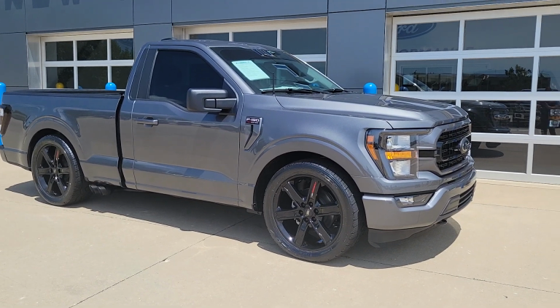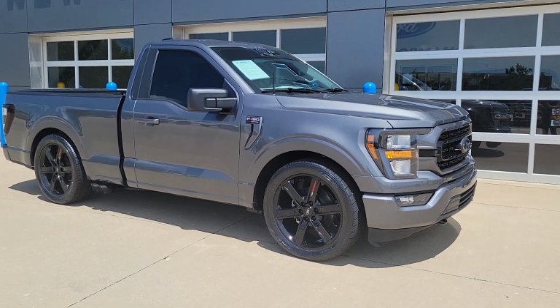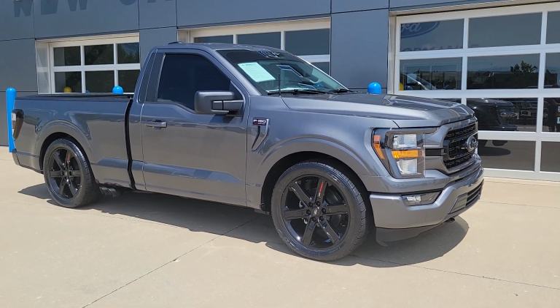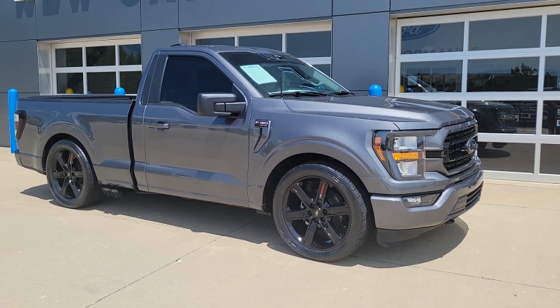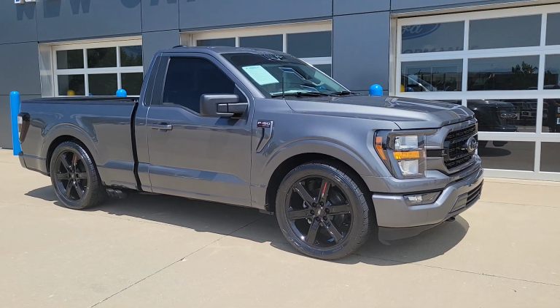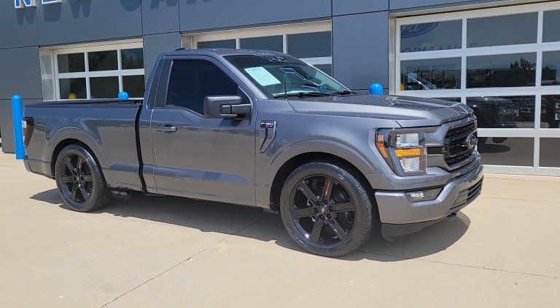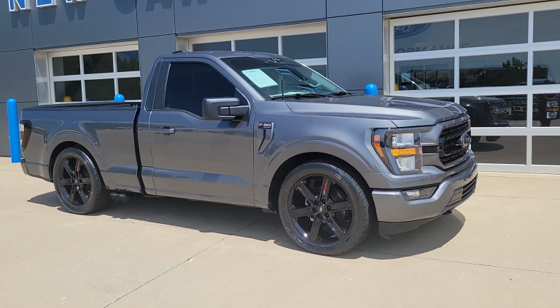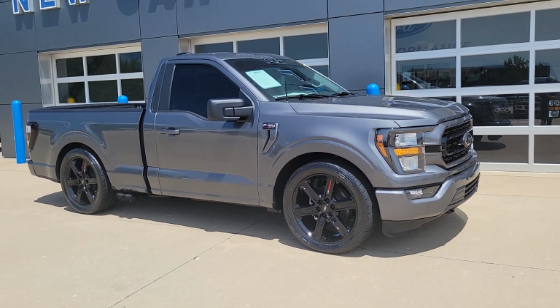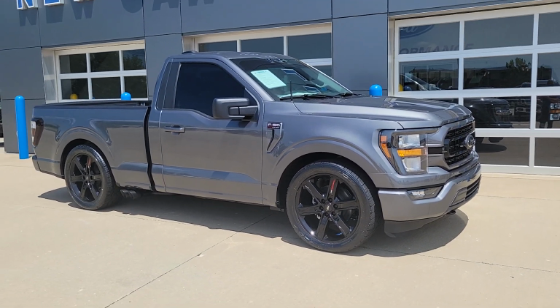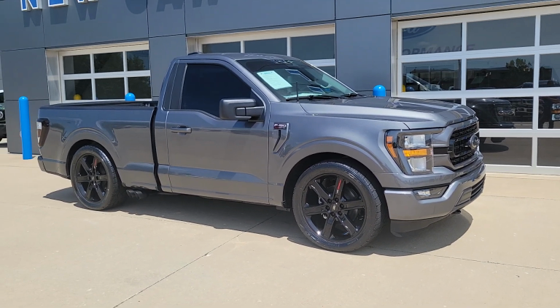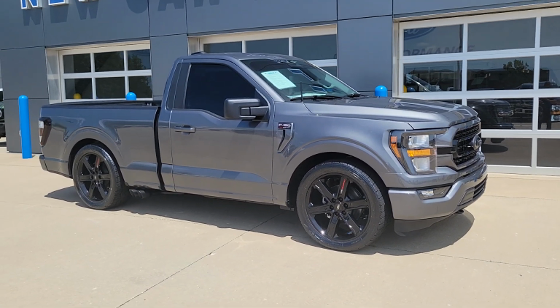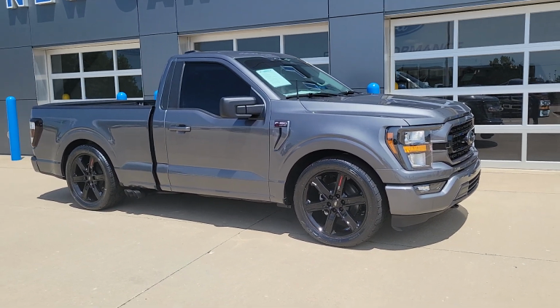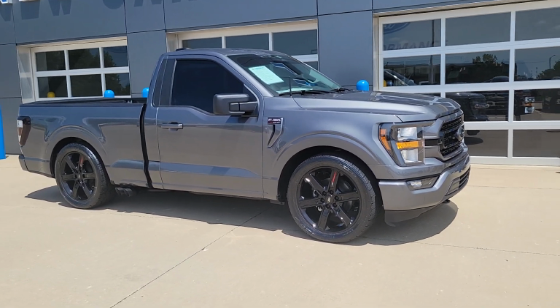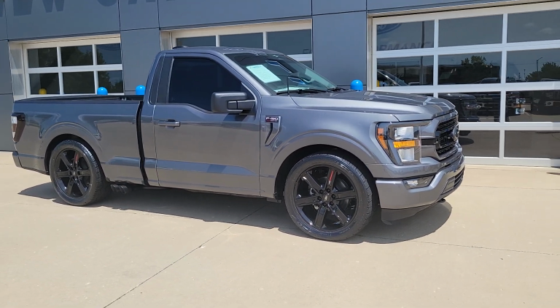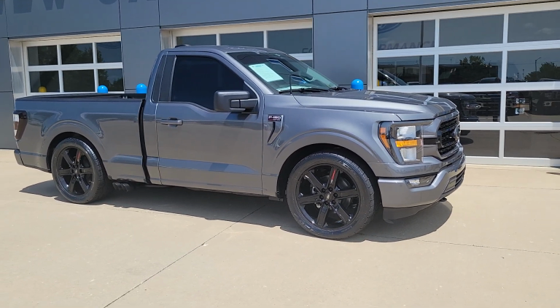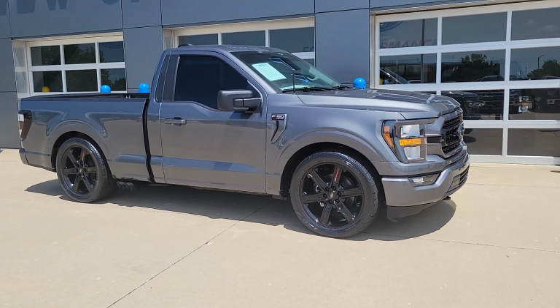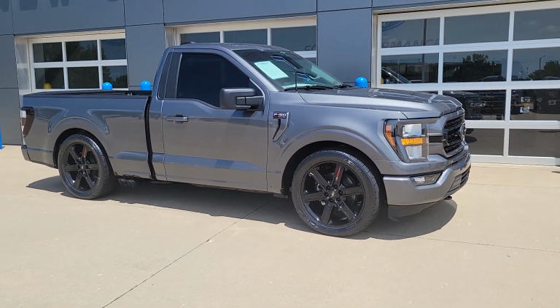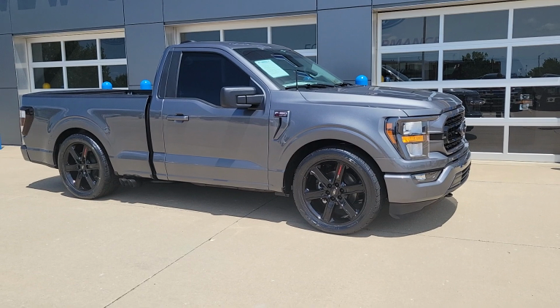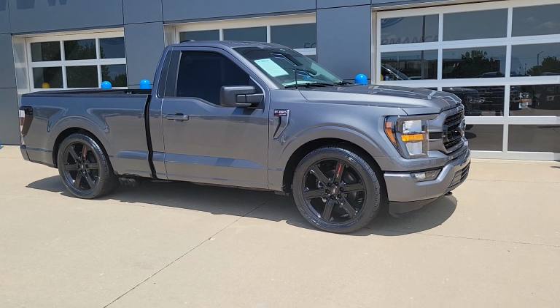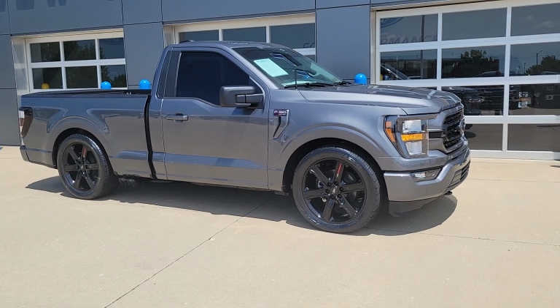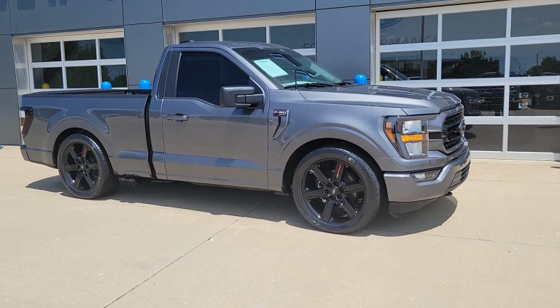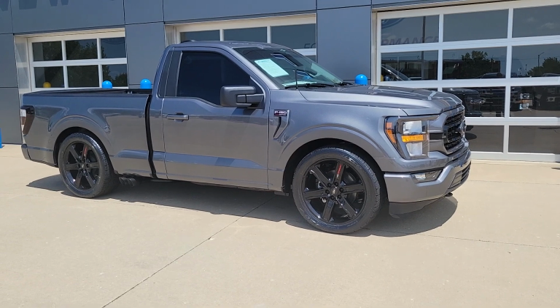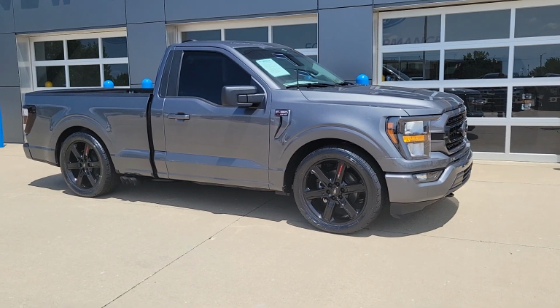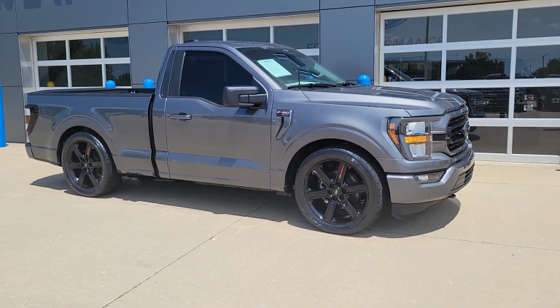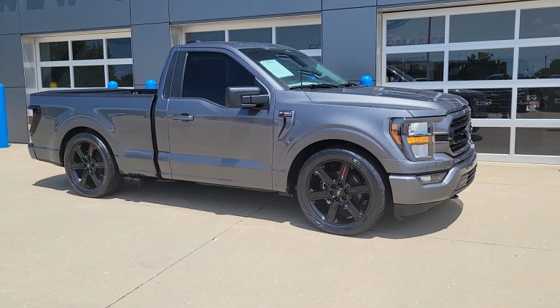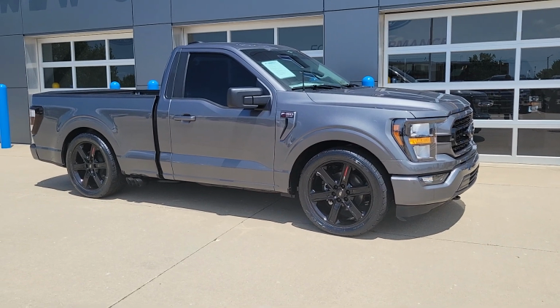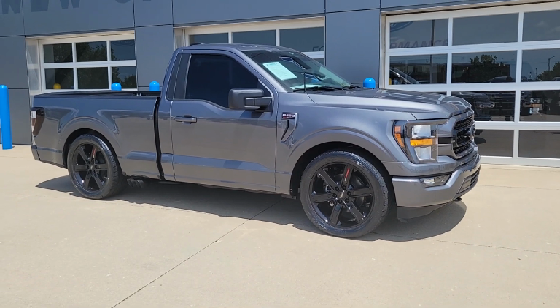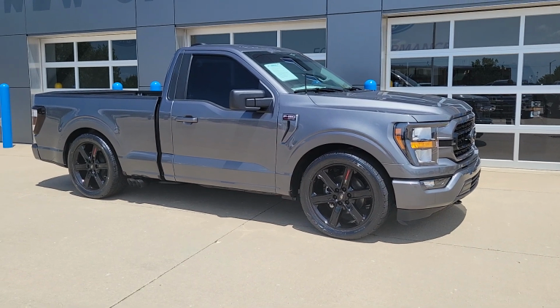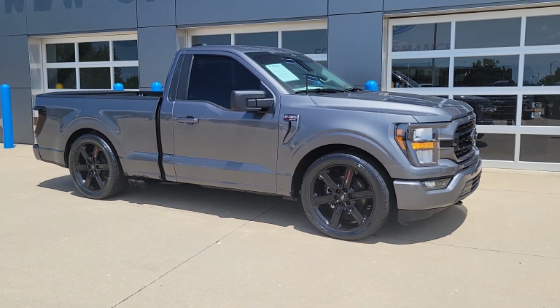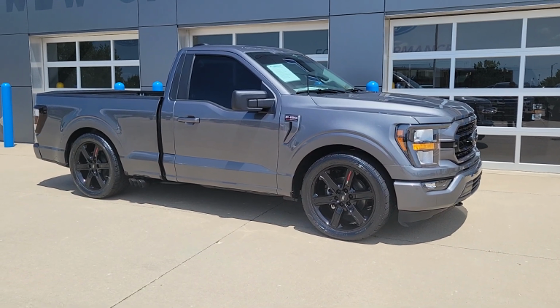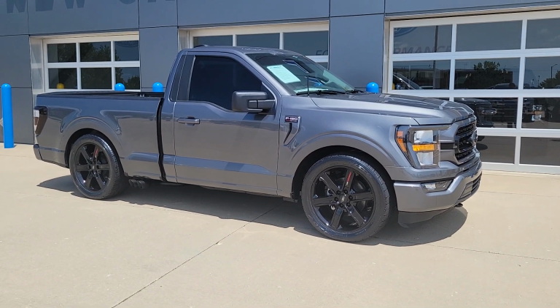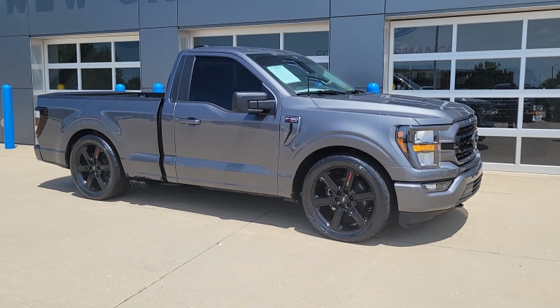Good afternoon. Welcome to Champaign Ford City. This is Todd. Got another one of our Superquakes ready to go.